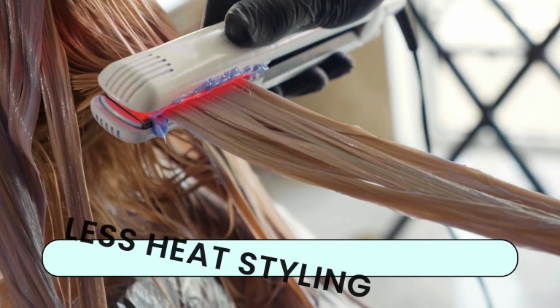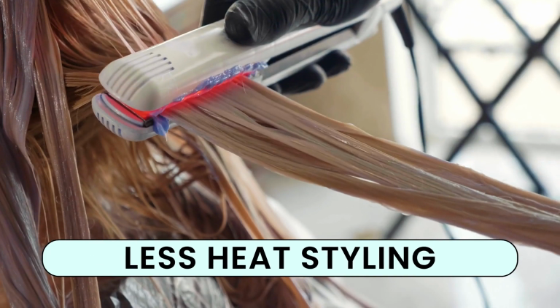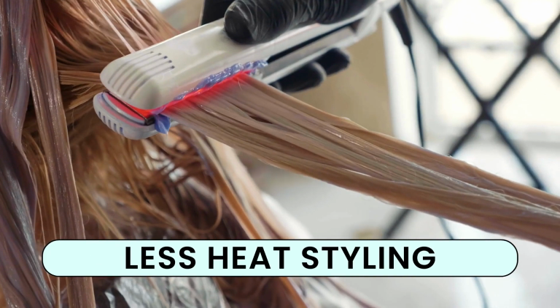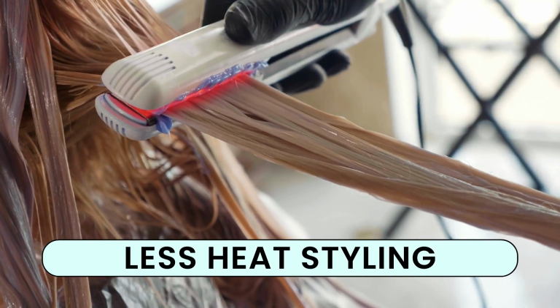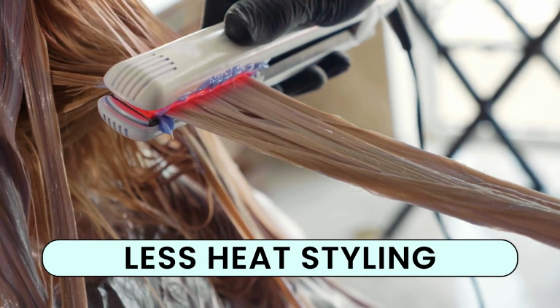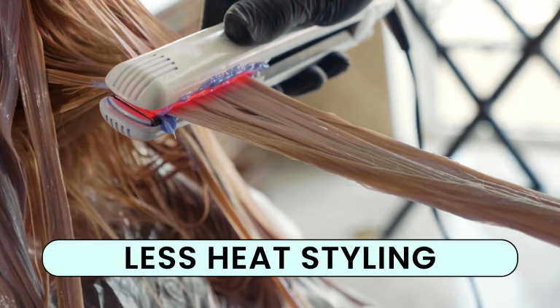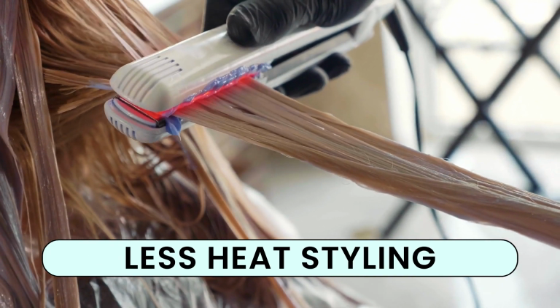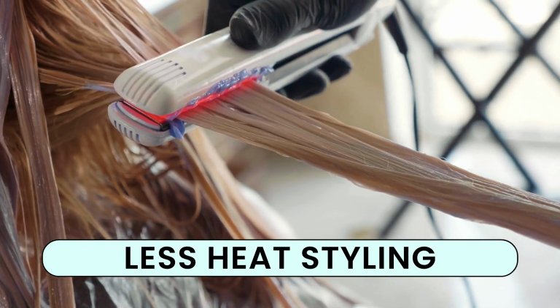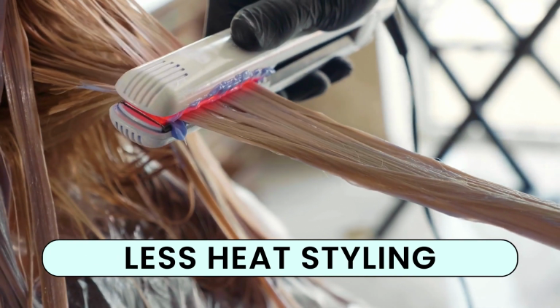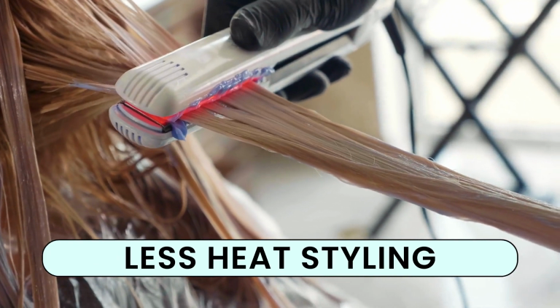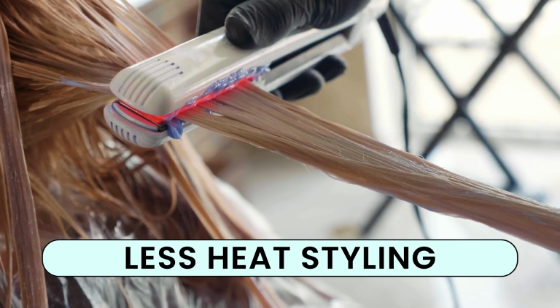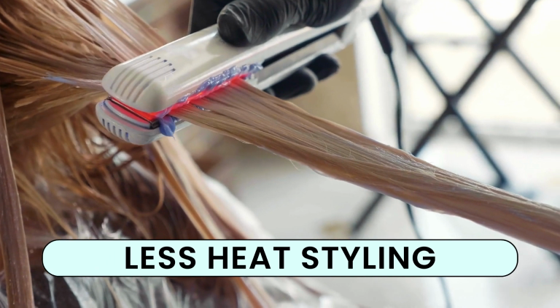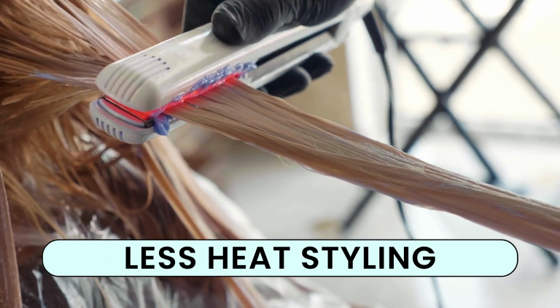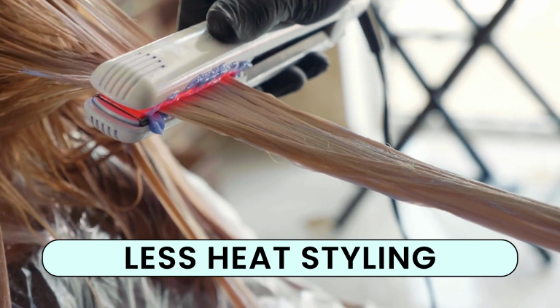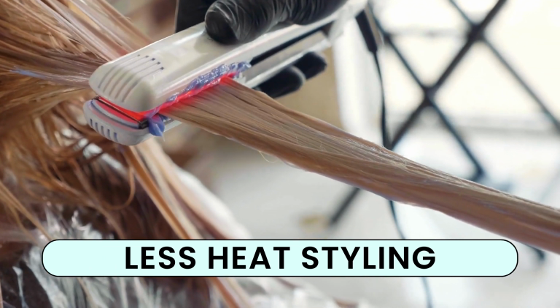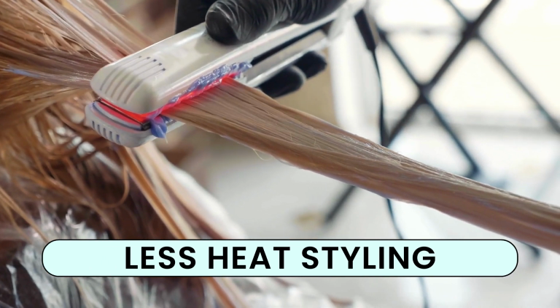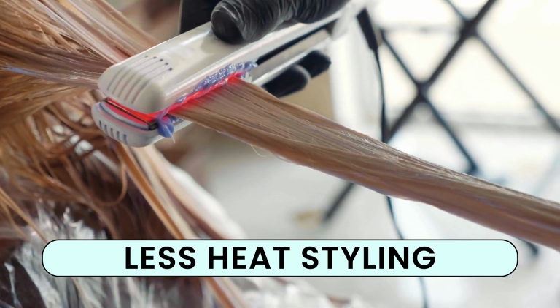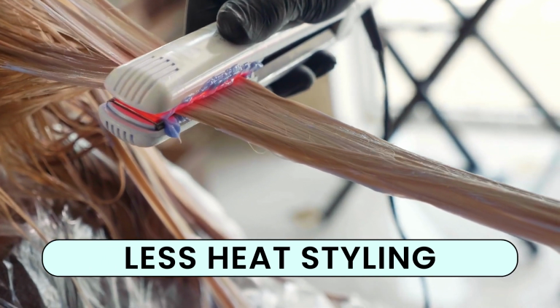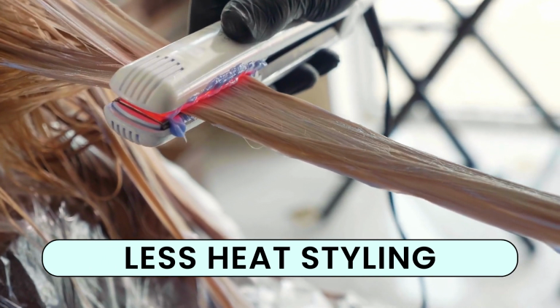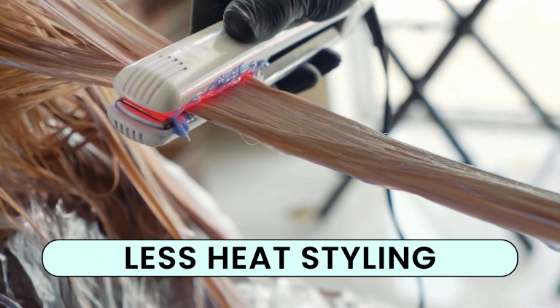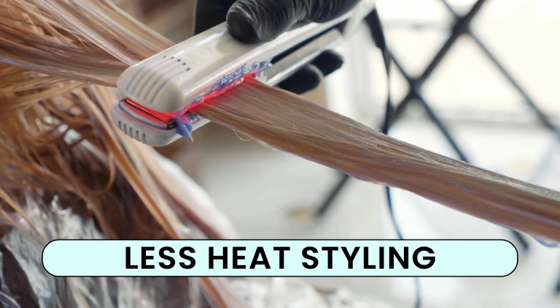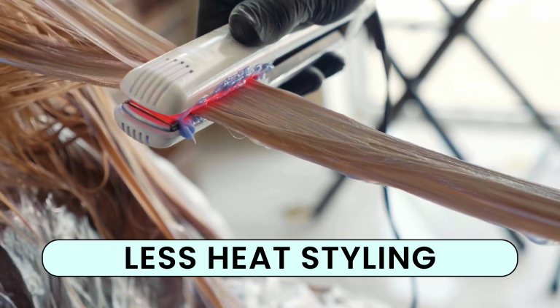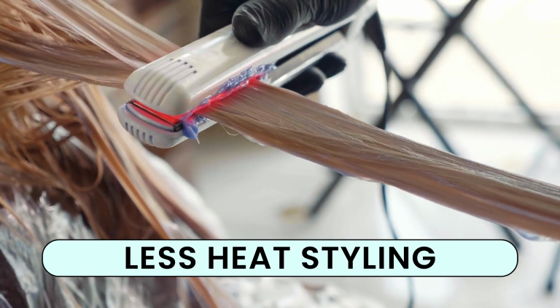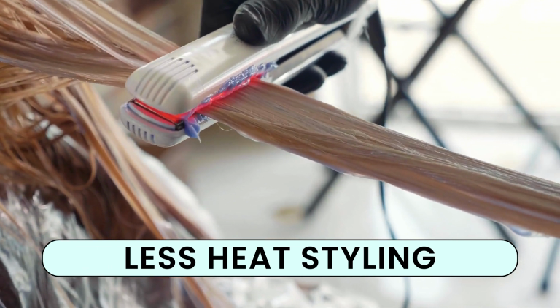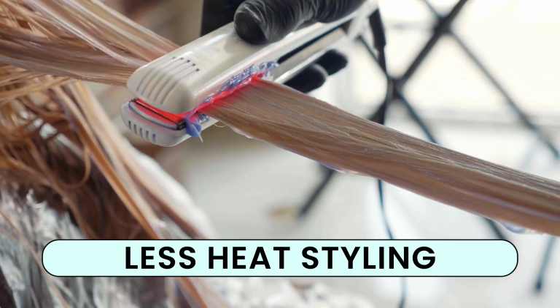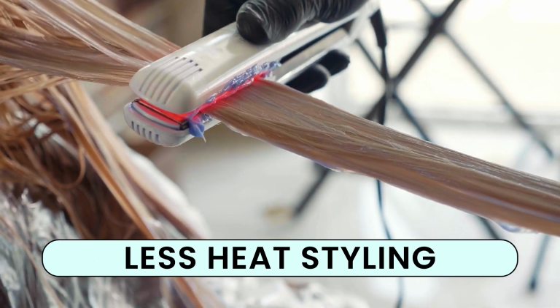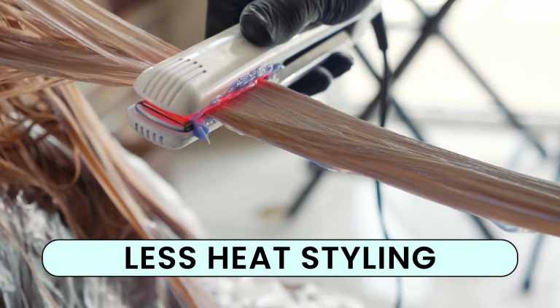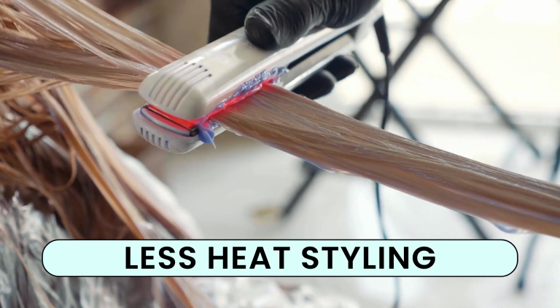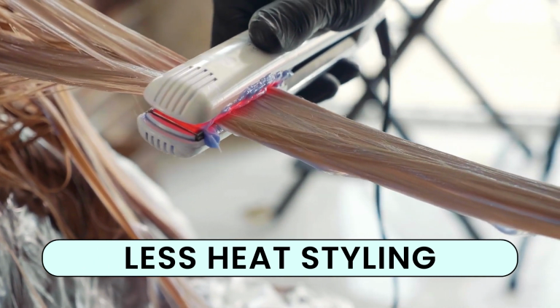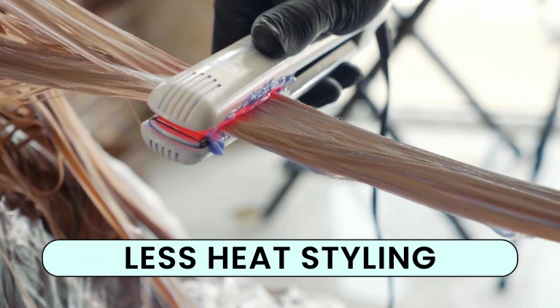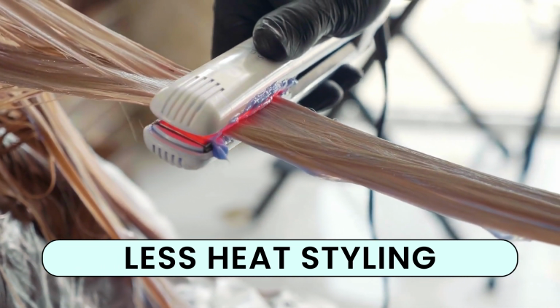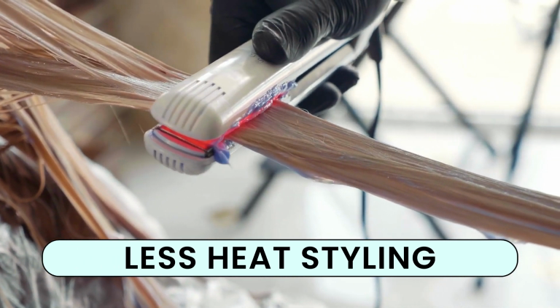Excessive heat can damage your hair. If you must use heated tools, apply Family Hair Care and lower the temperature to safeguard your hair.